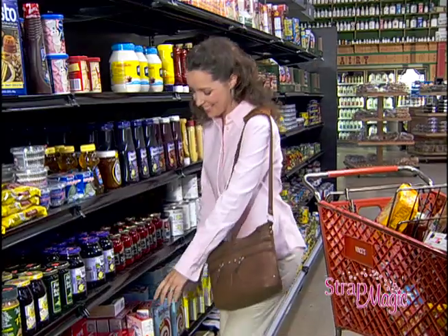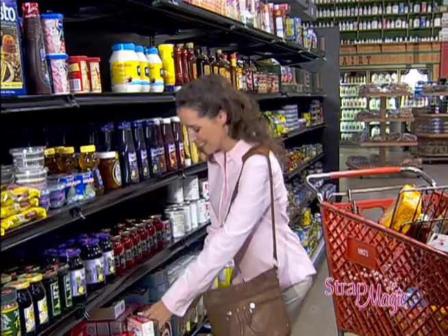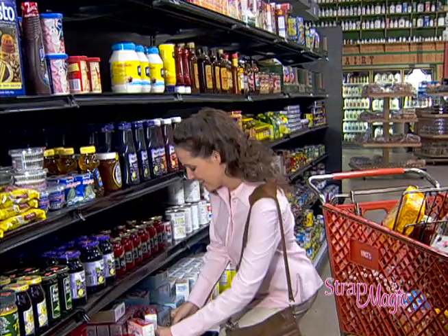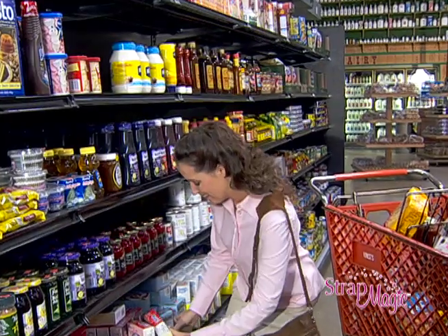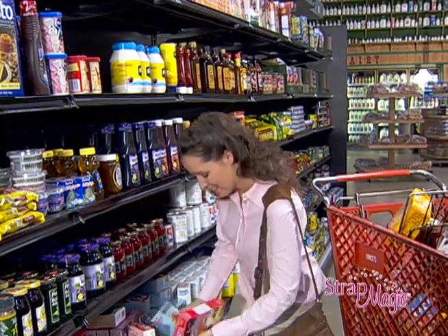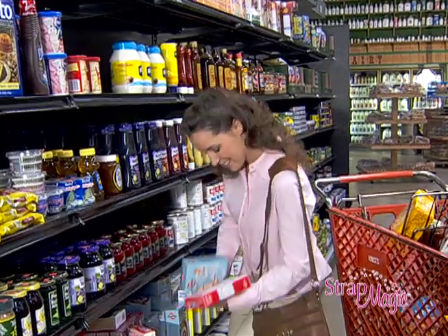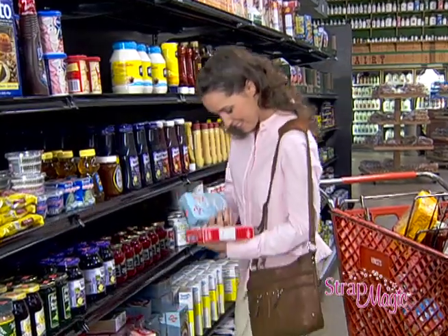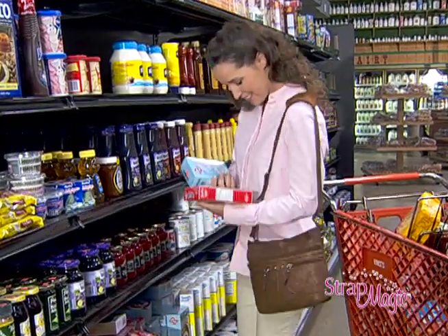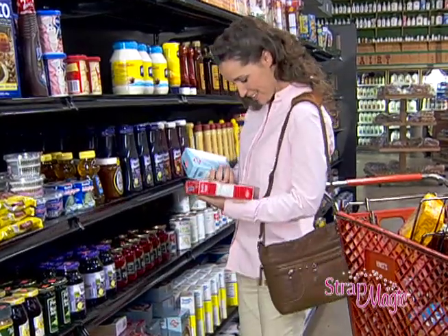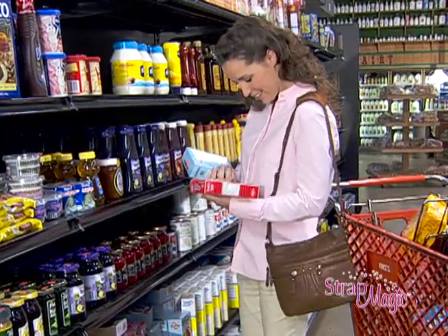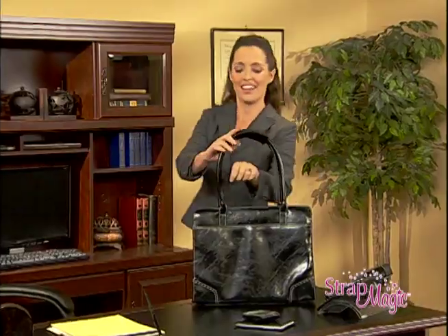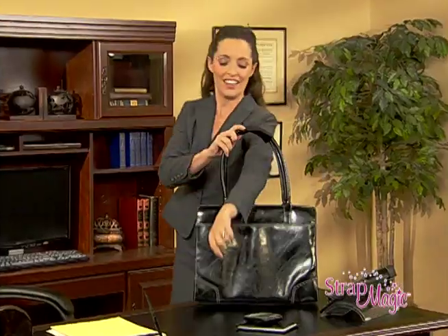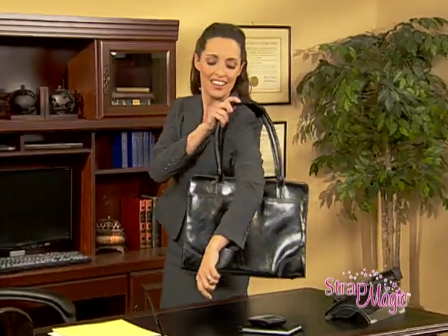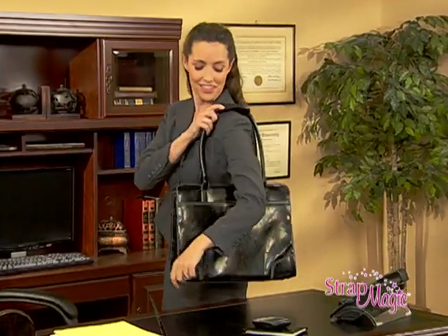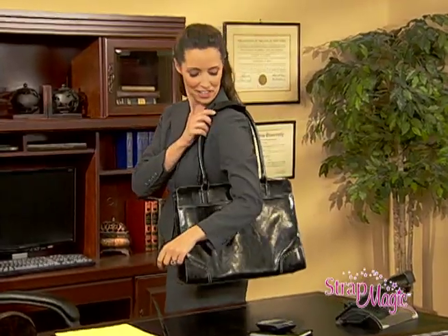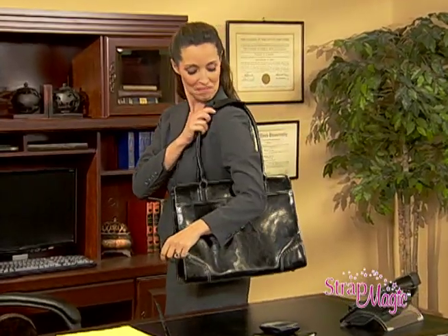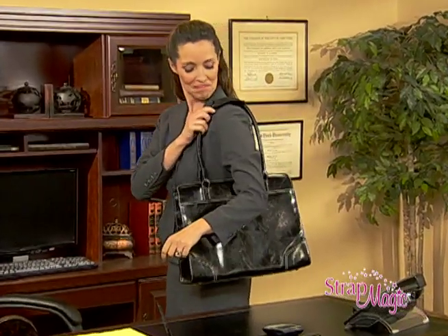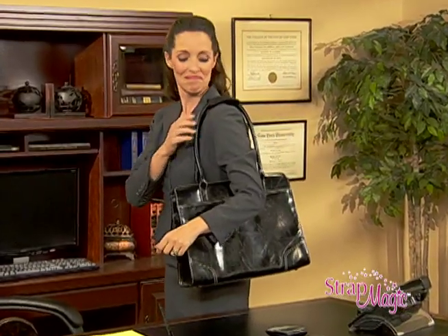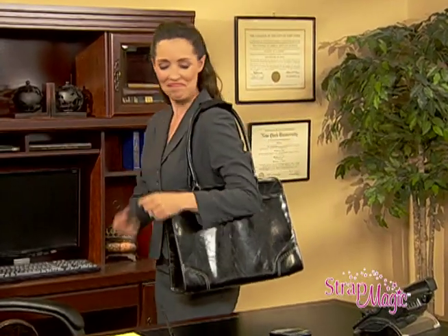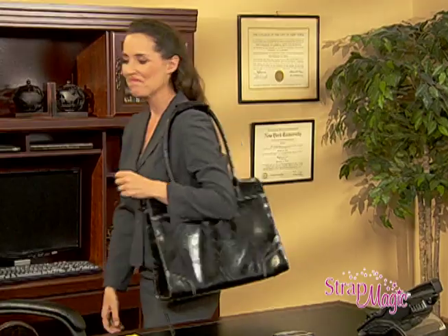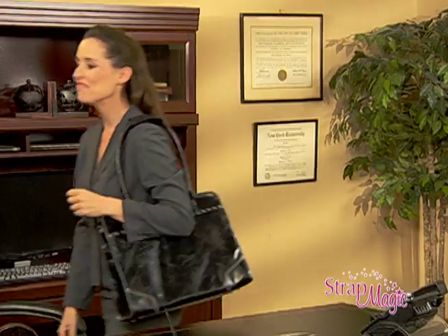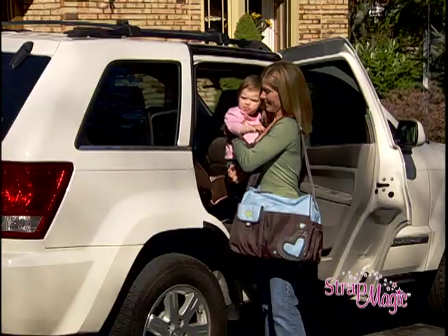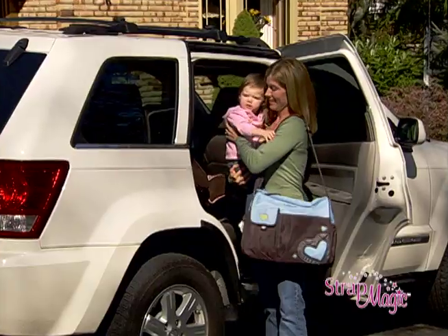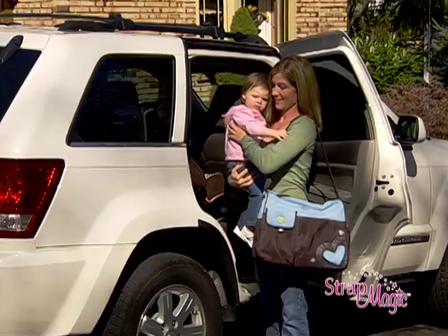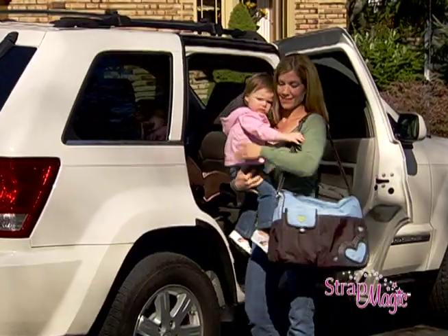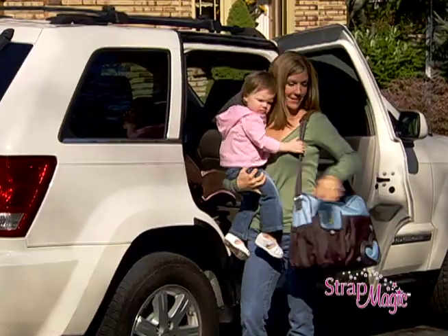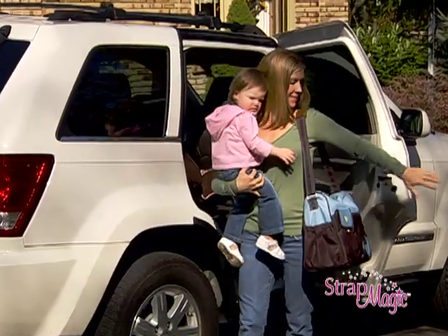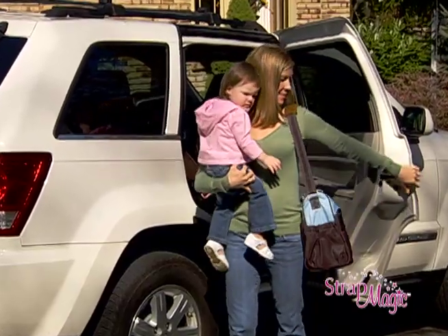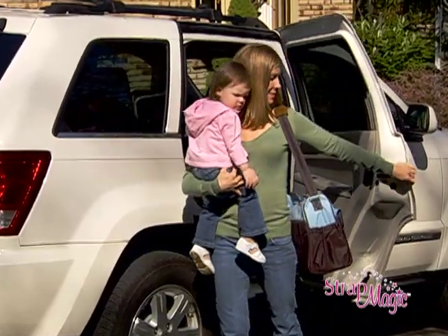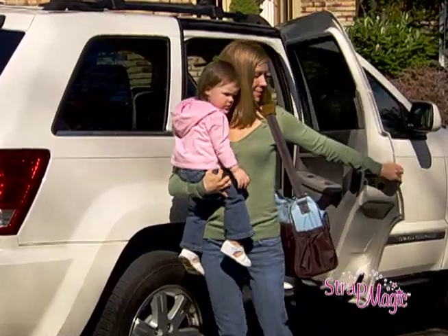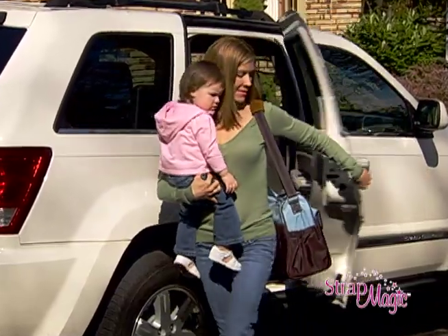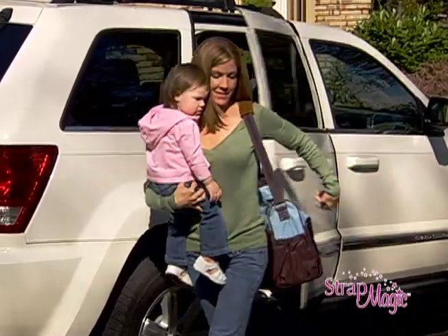So you can have both hands free for shopping or carry your briefcase without having it slip. Even bulky diaper bags stay comfortably on your shoulder.